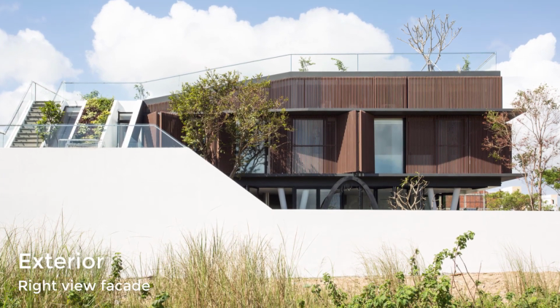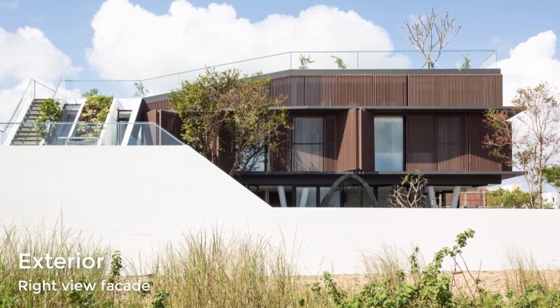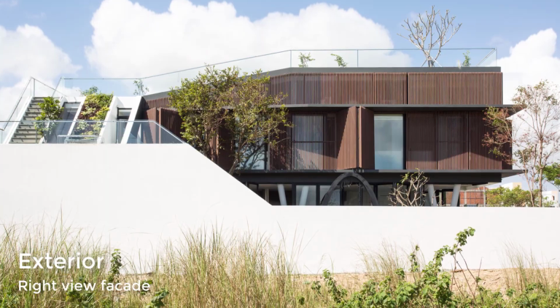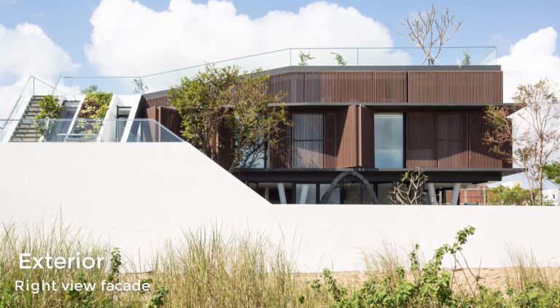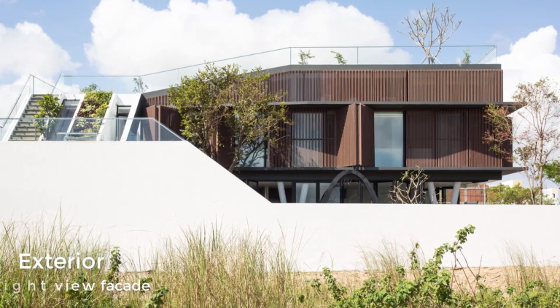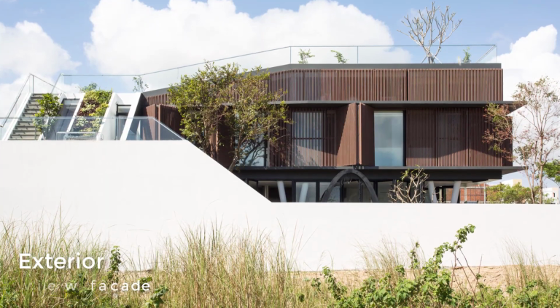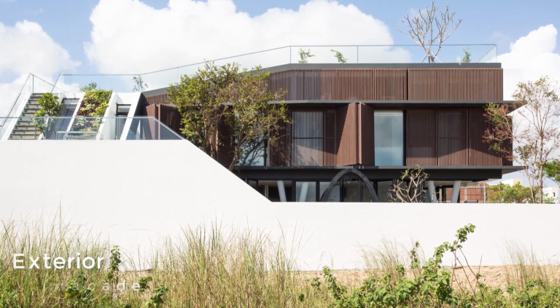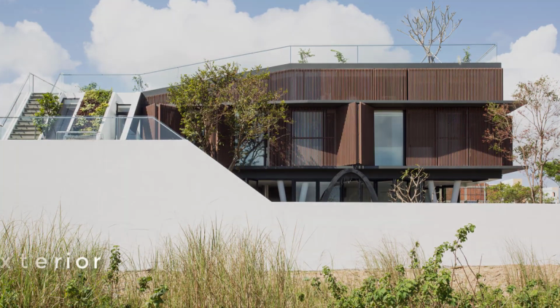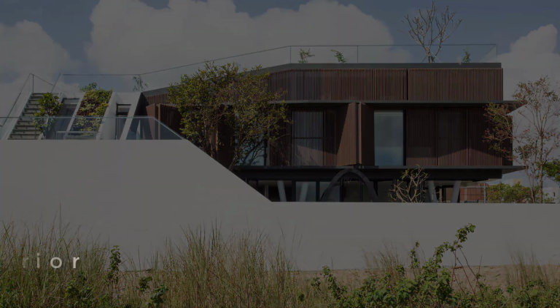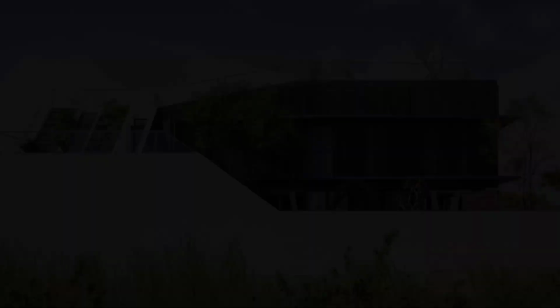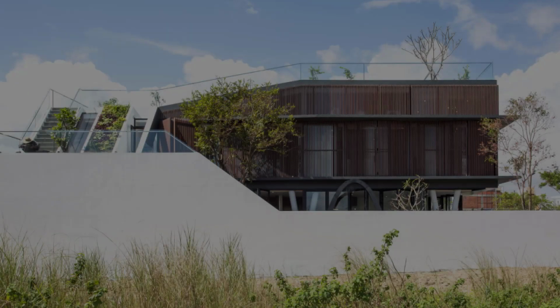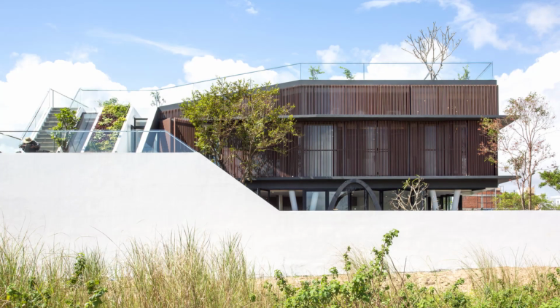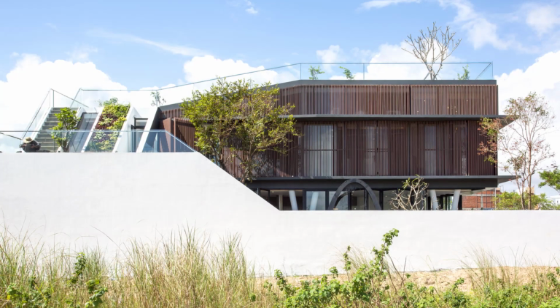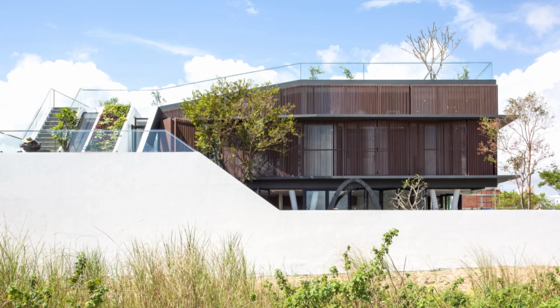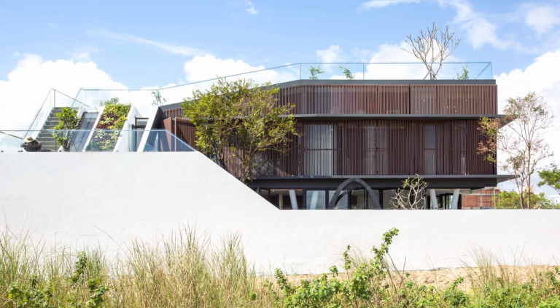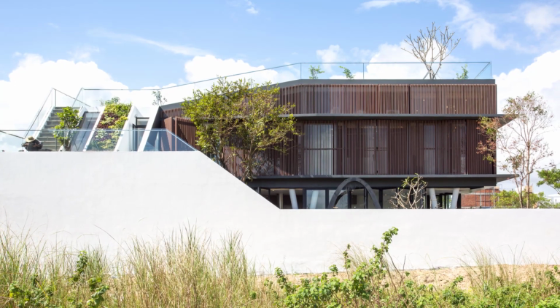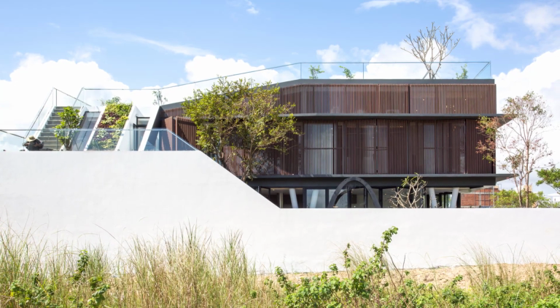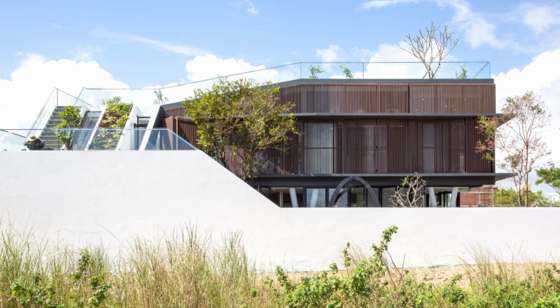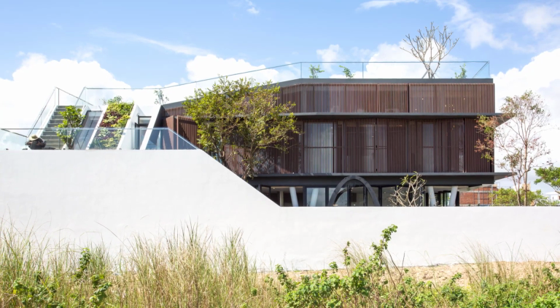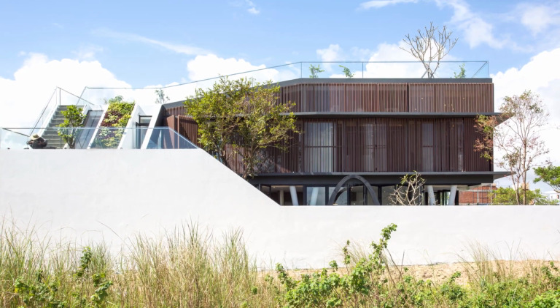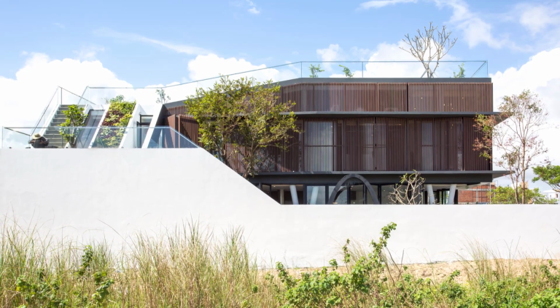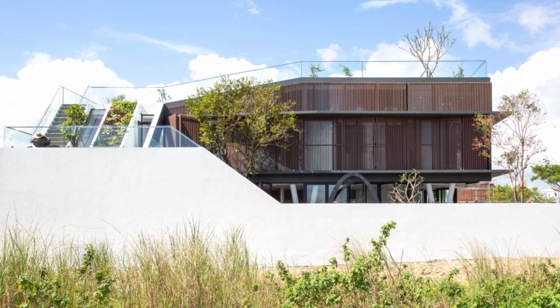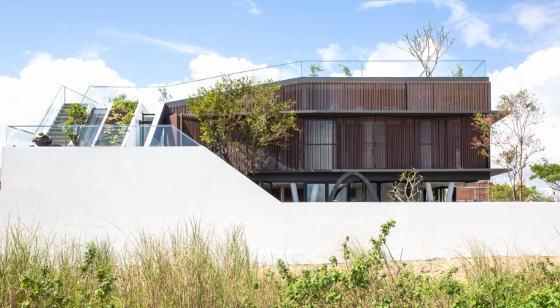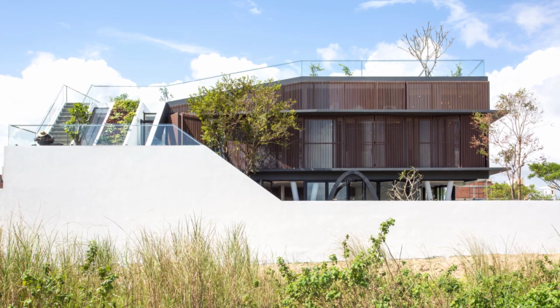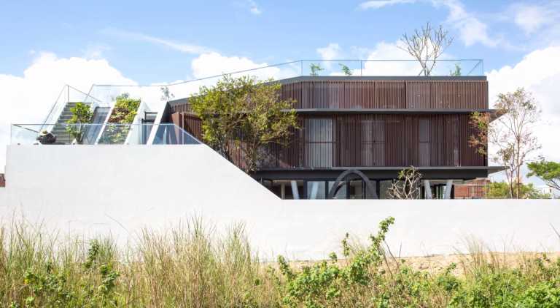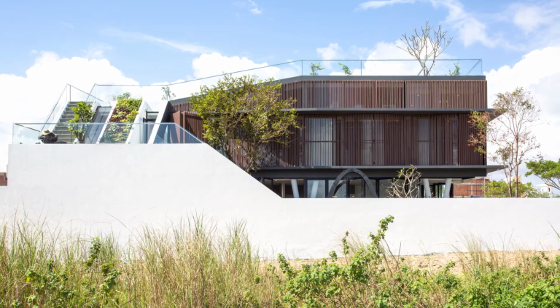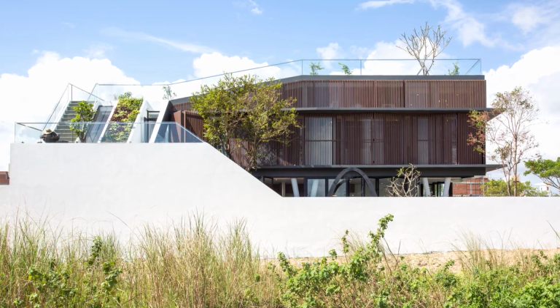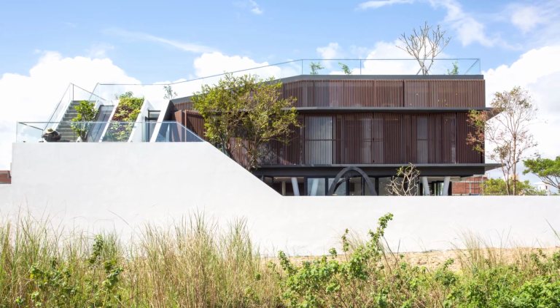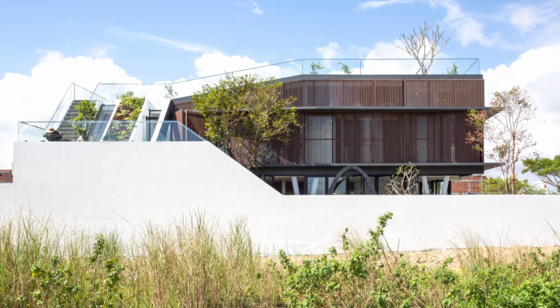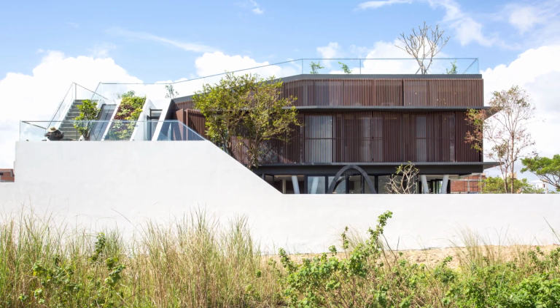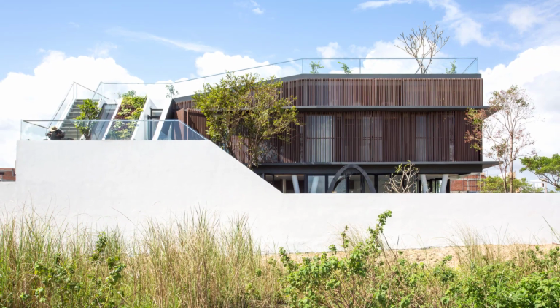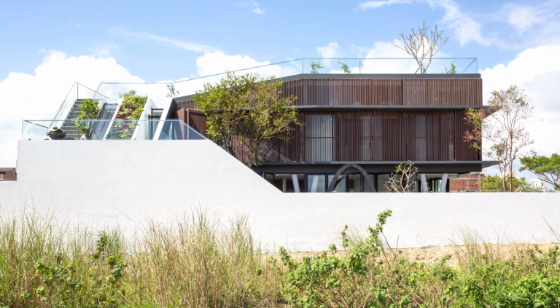Designed for a young couple and their two young children, the house has a wood exterior with folding shutters that help to protect the home in the stormy season.